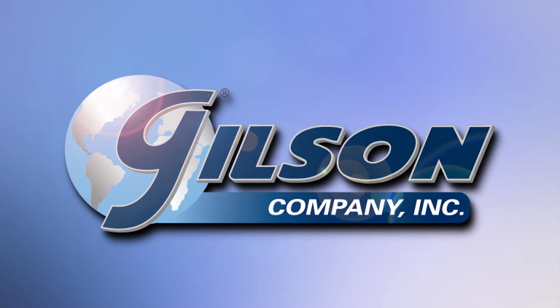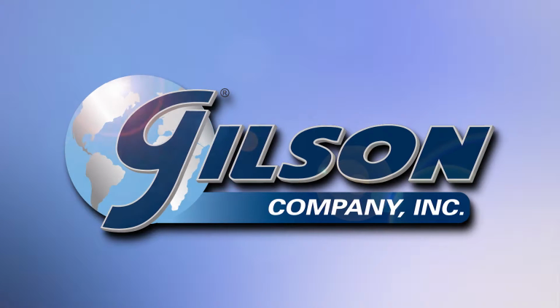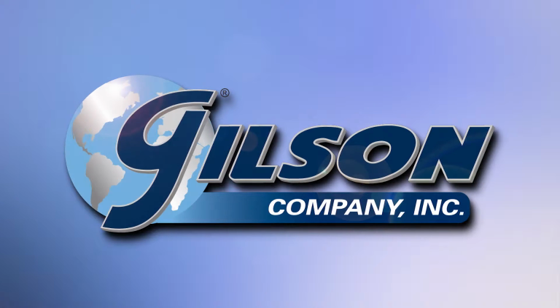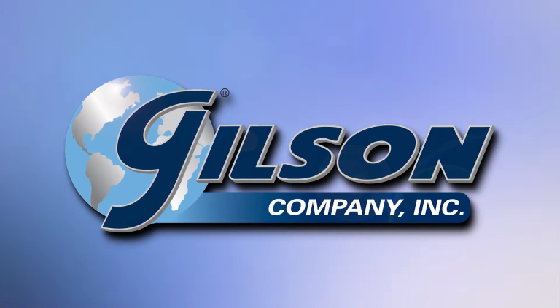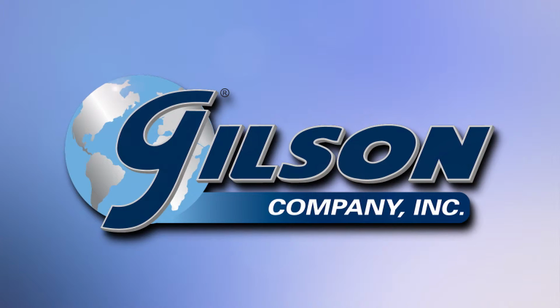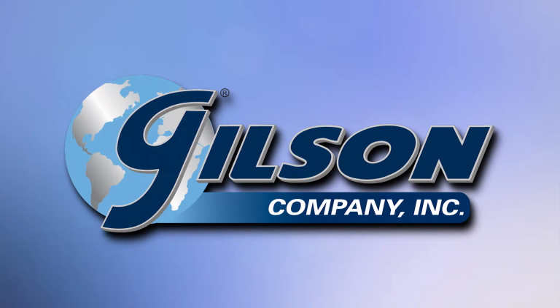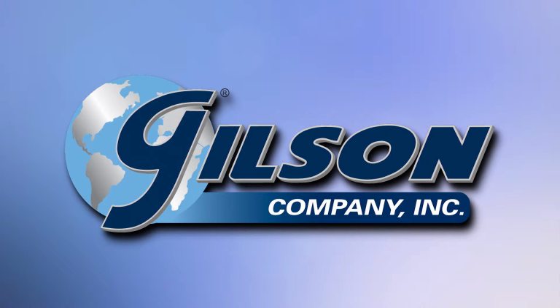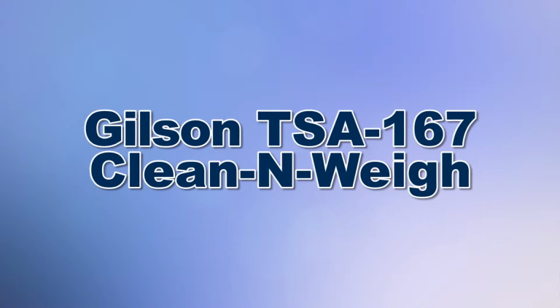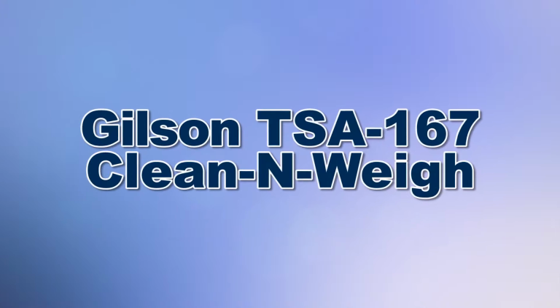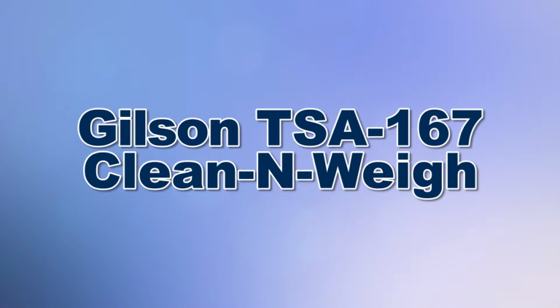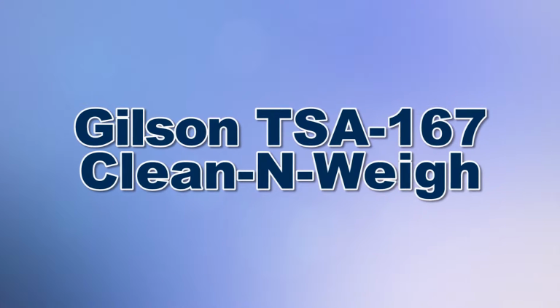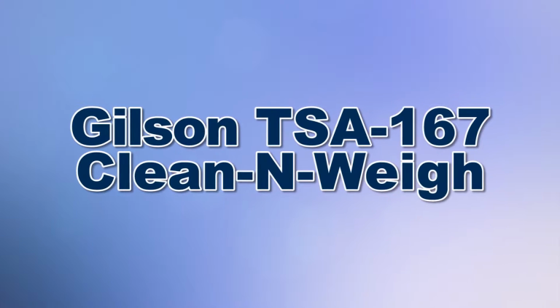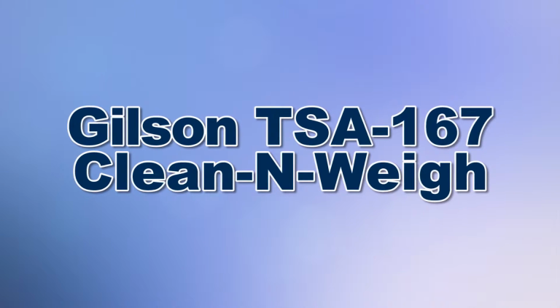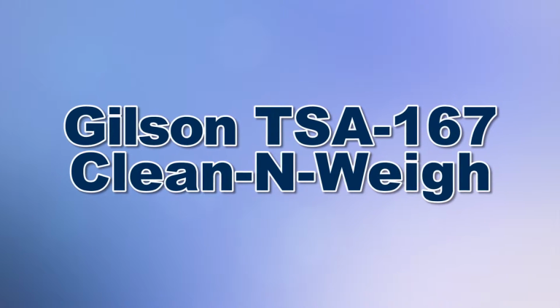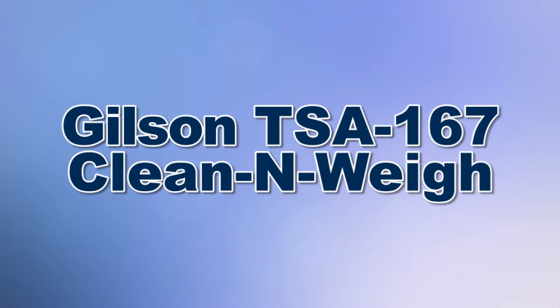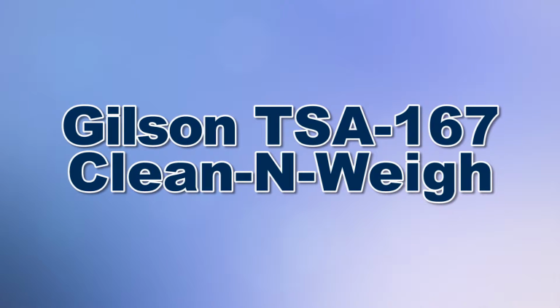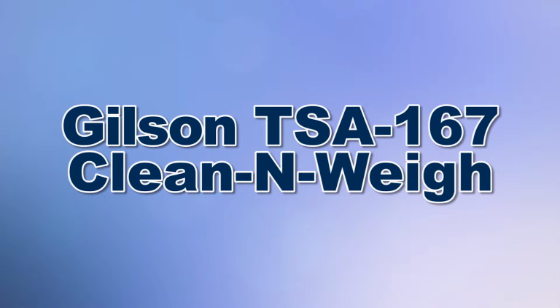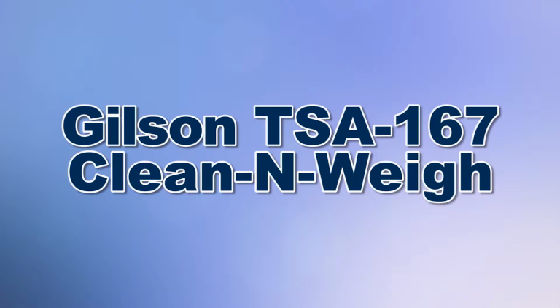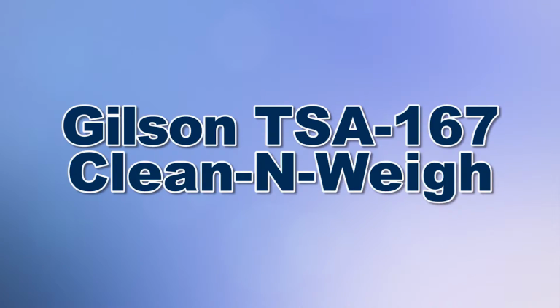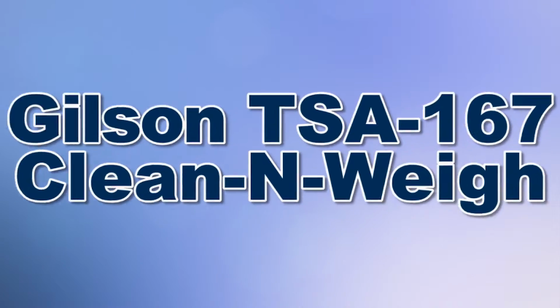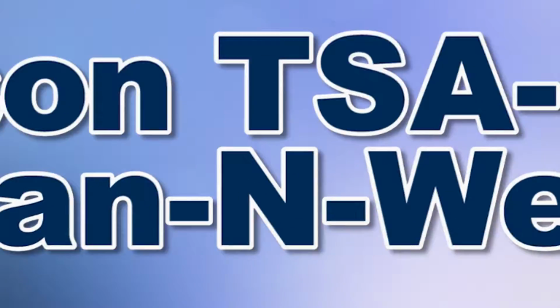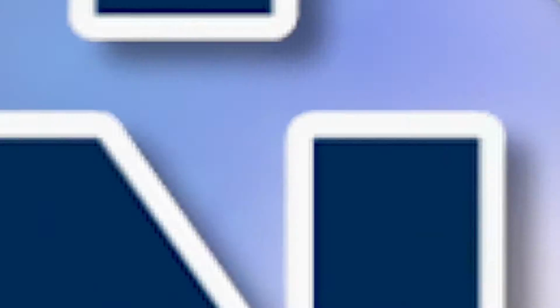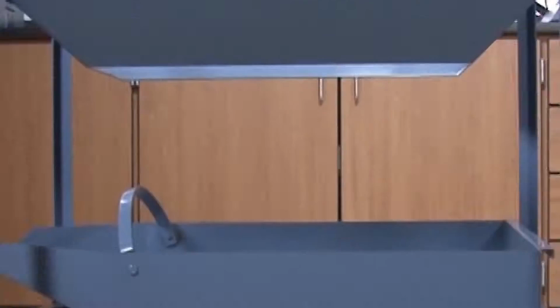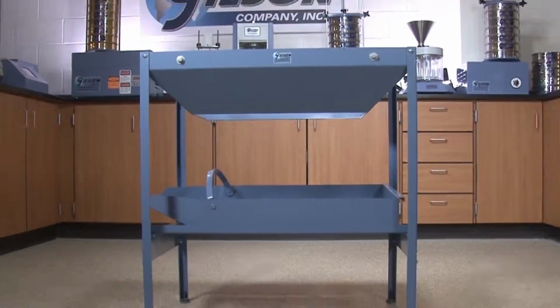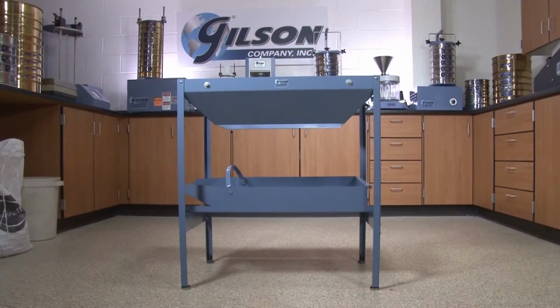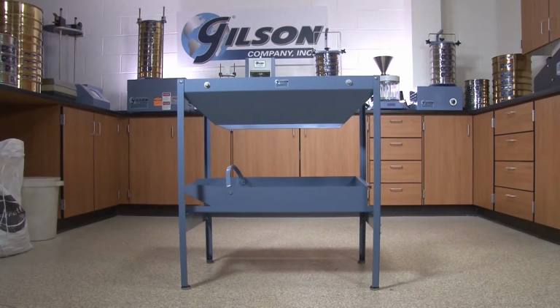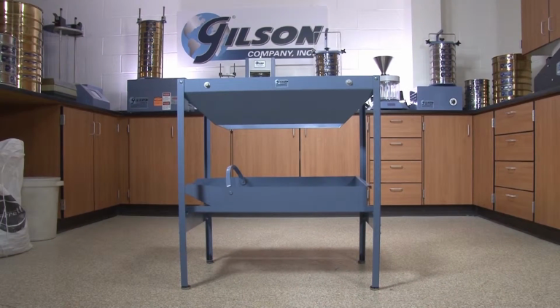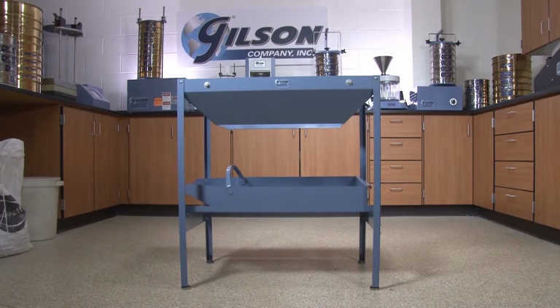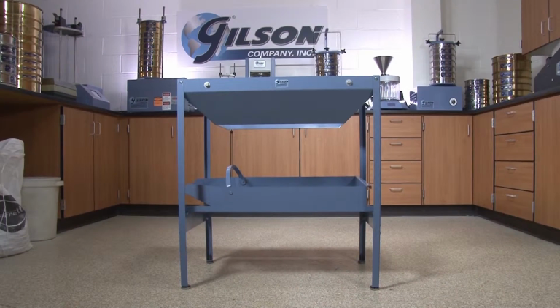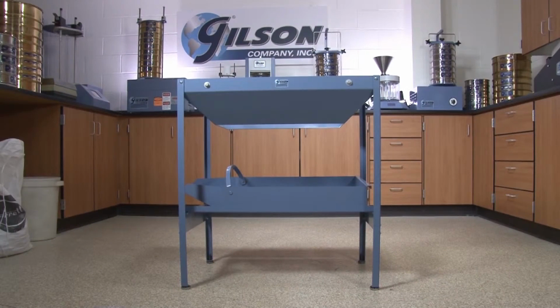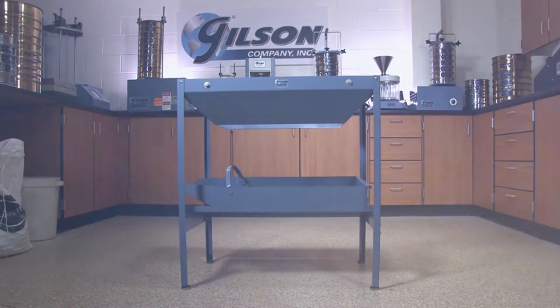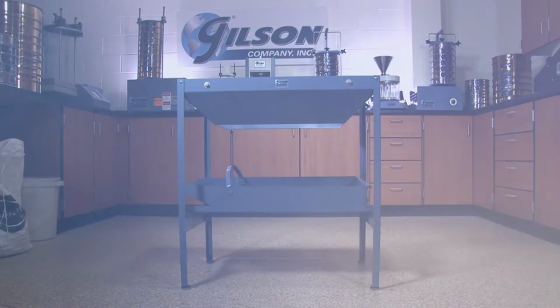When you need a convenient method of cleaning and collecting content of screen trays, then Gilson is your best choice.